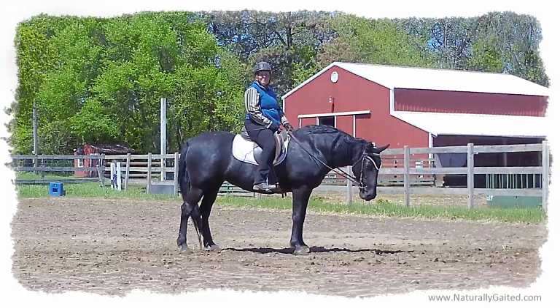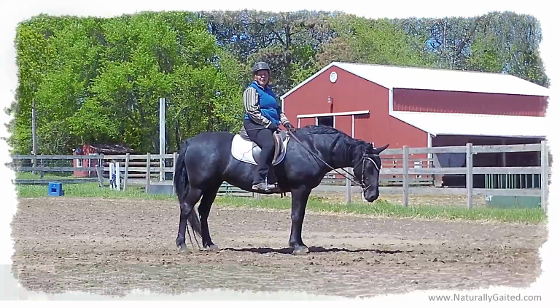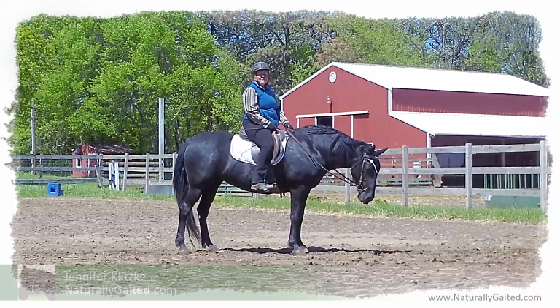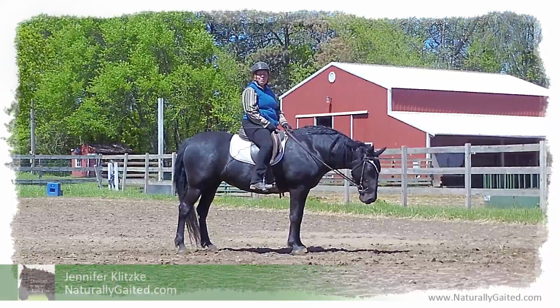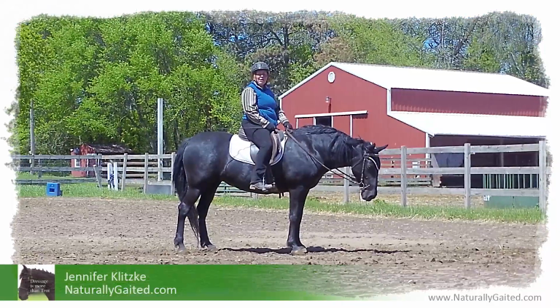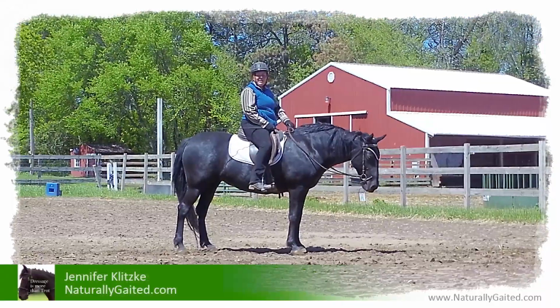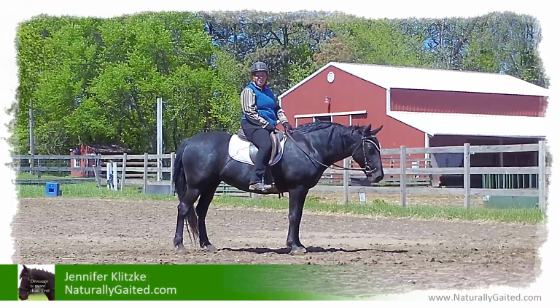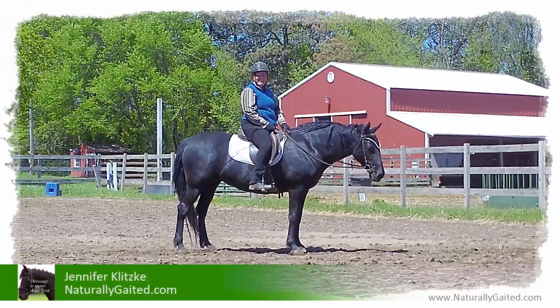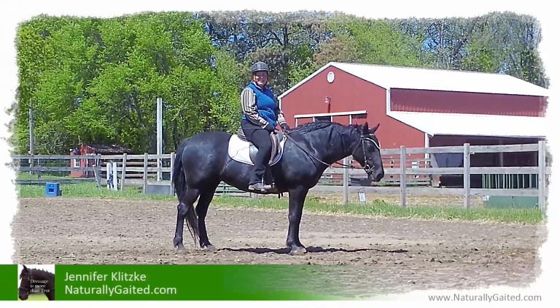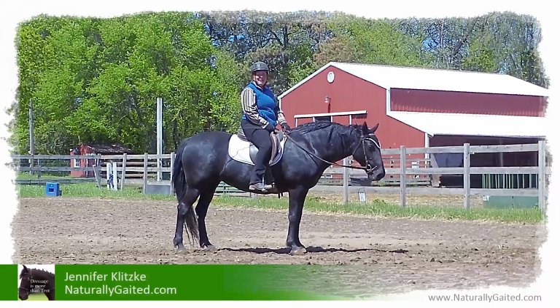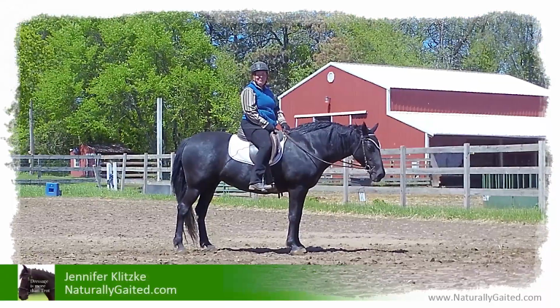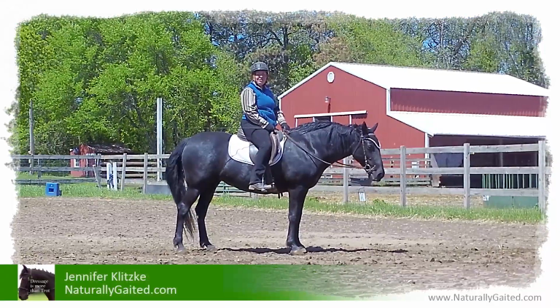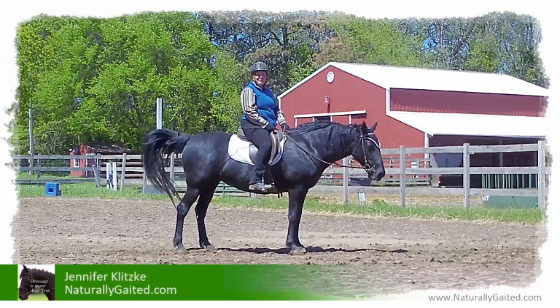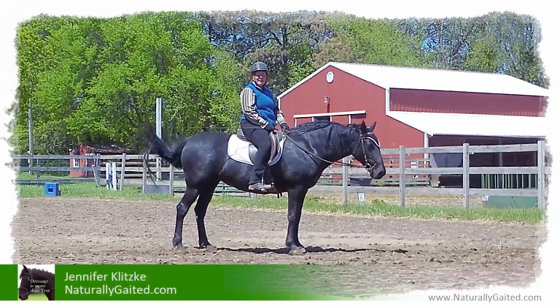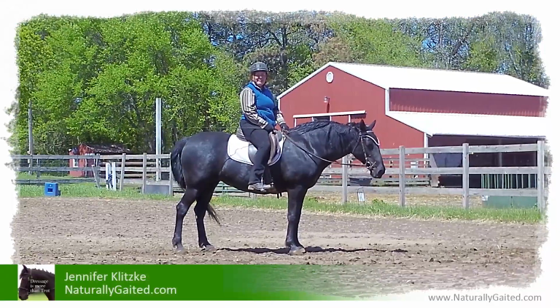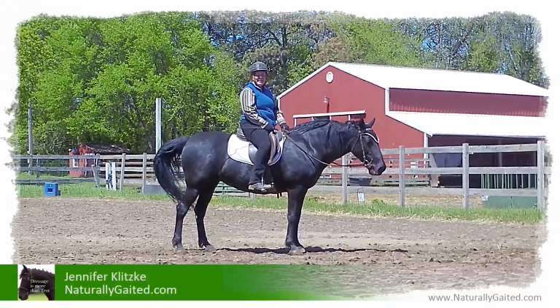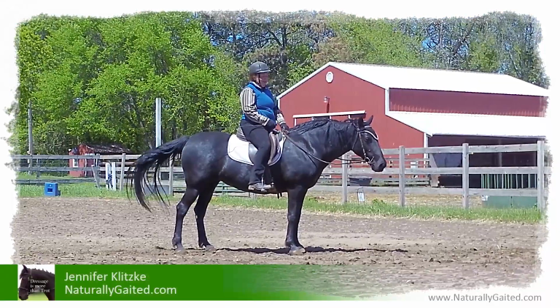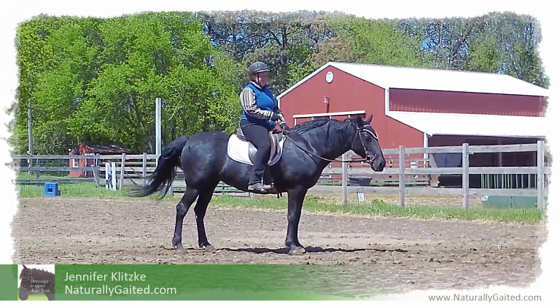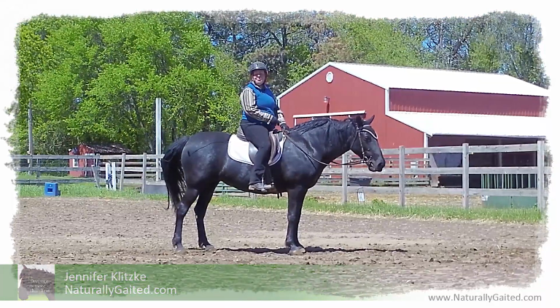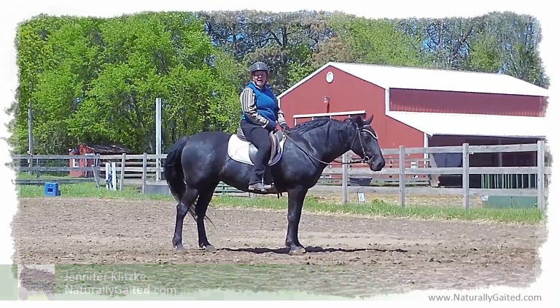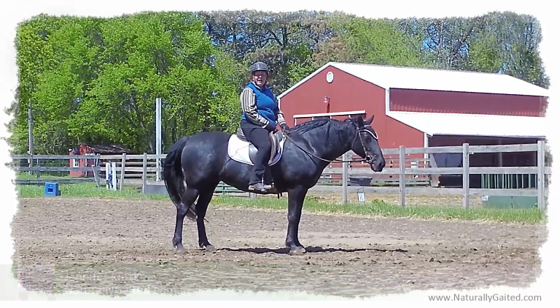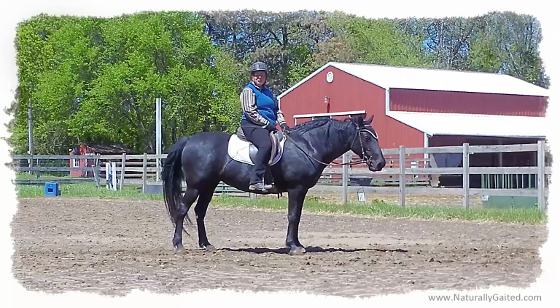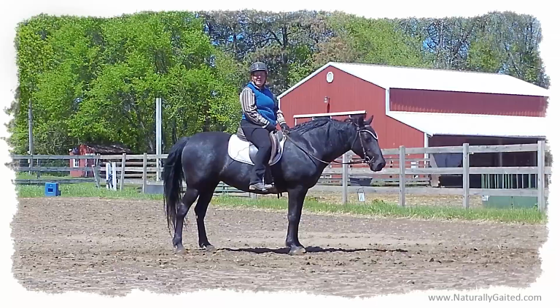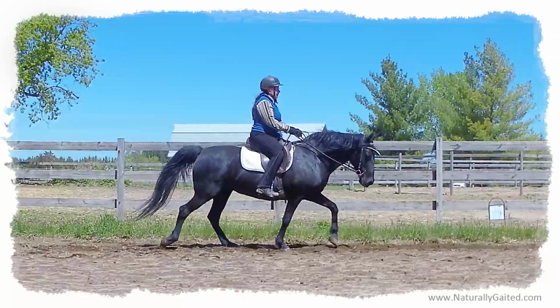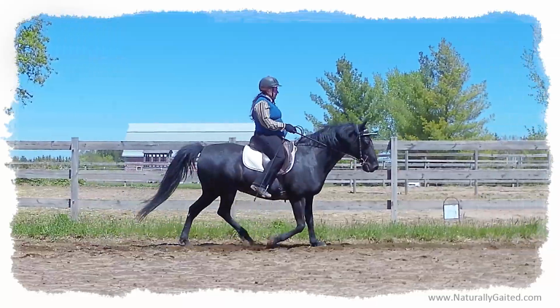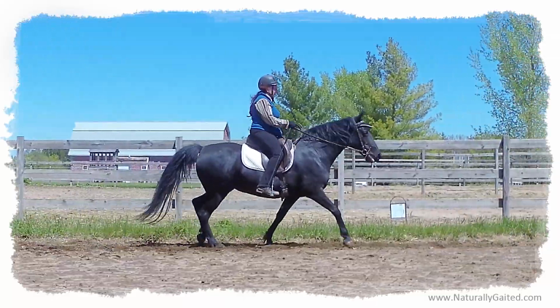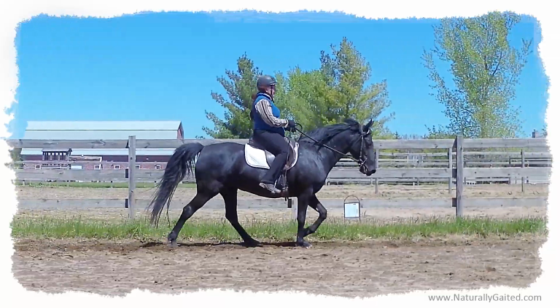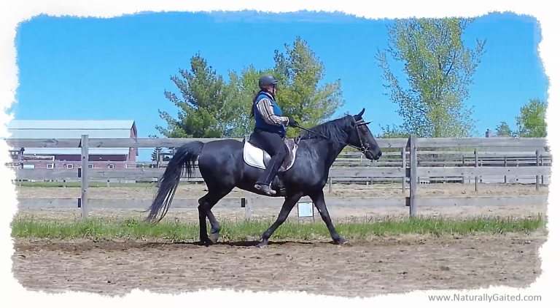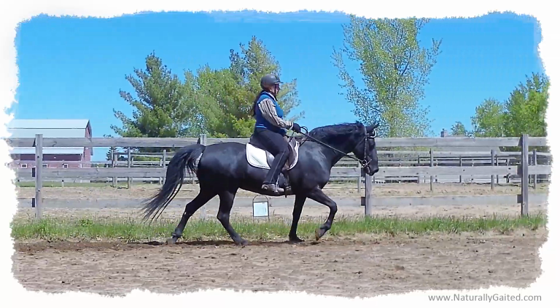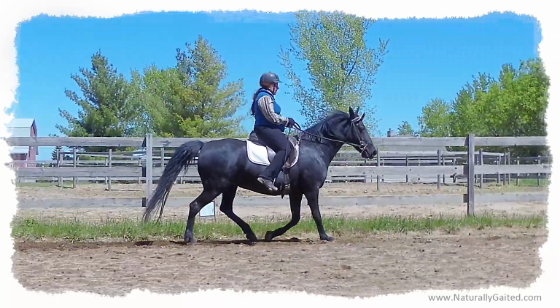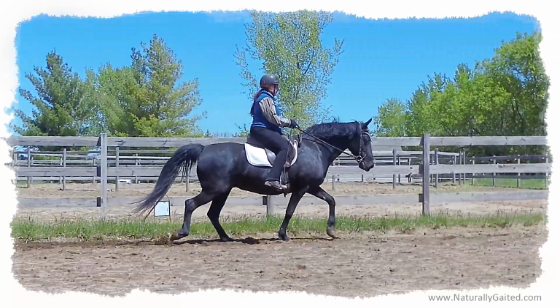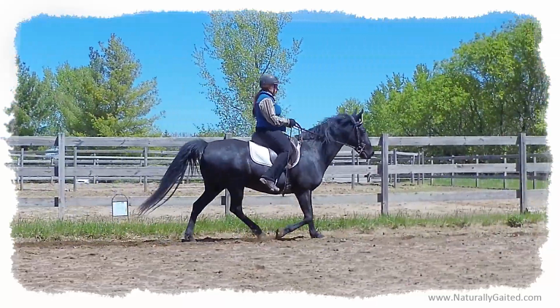Hi everyone, welcome to Naturally Gated. My name is Jennifer Kalitski. This is Makana, she's my Naturally Gated Tennessee walking horse mare.